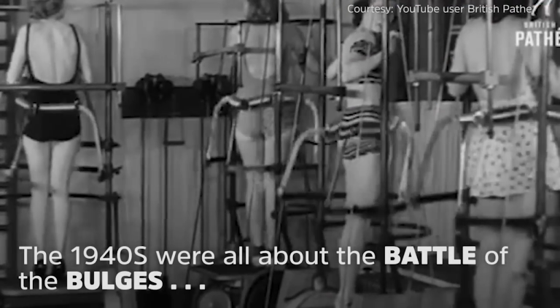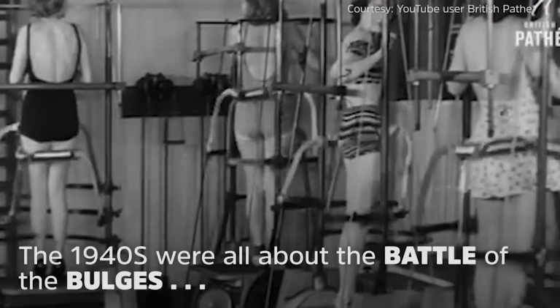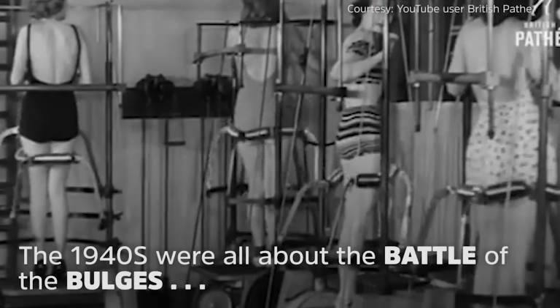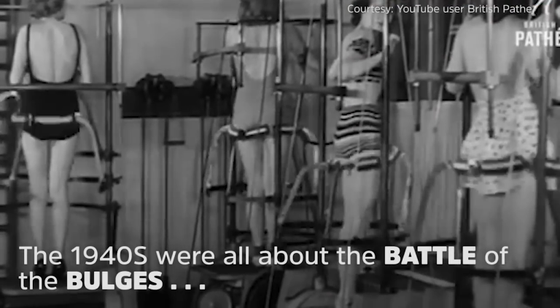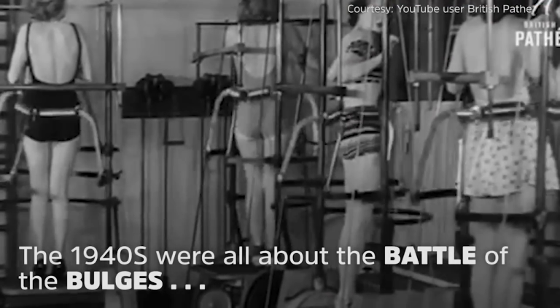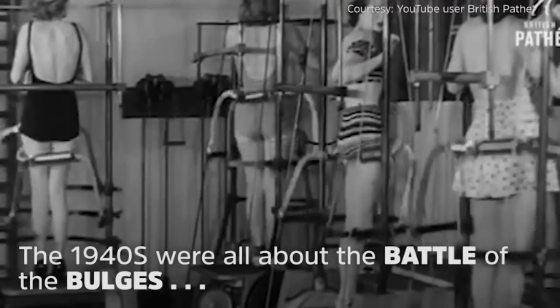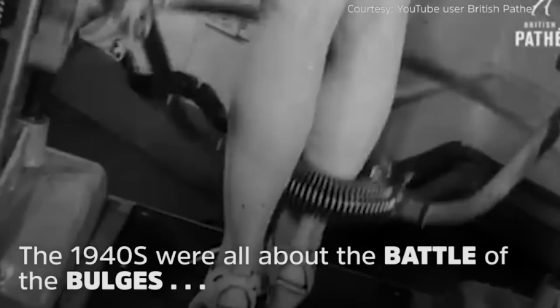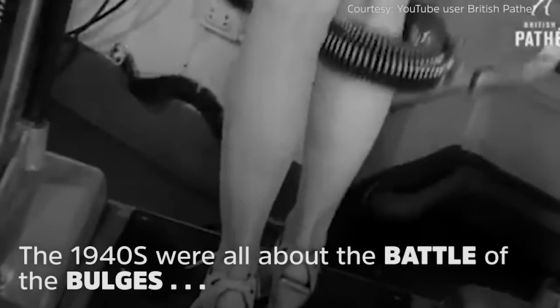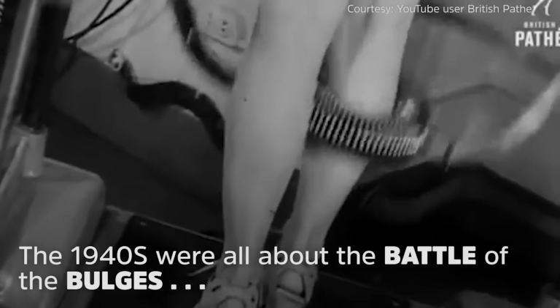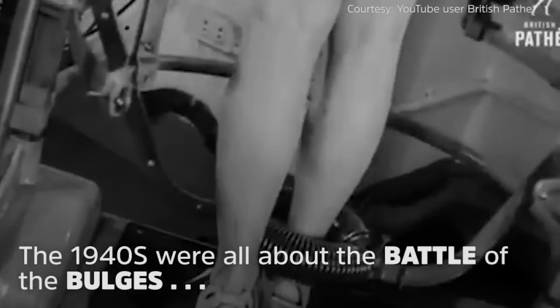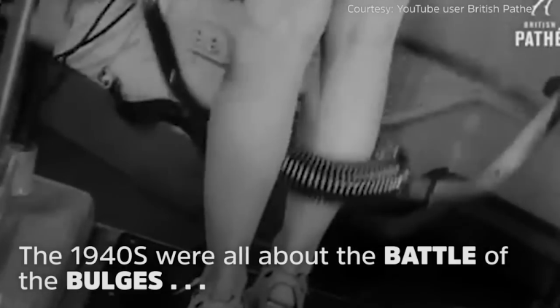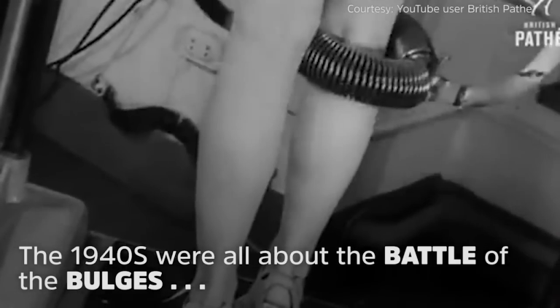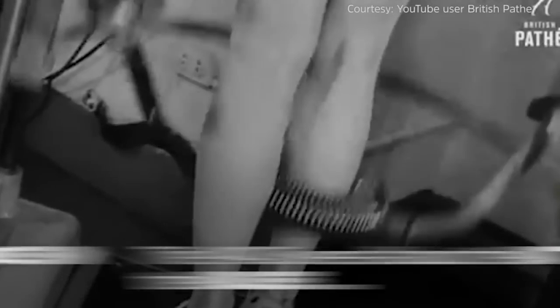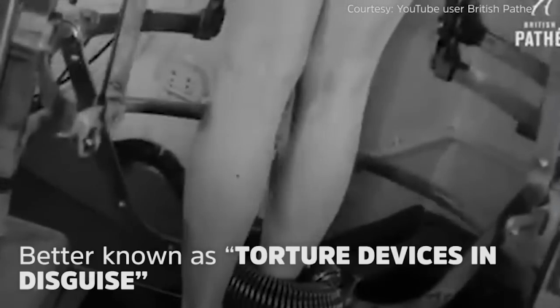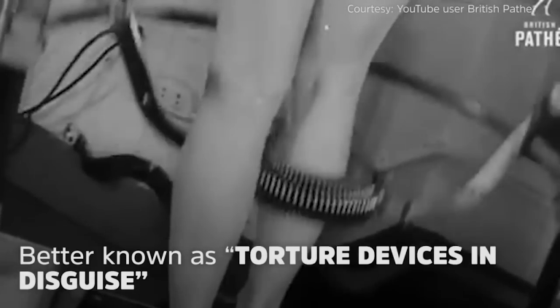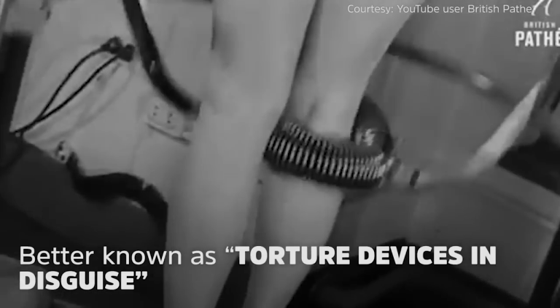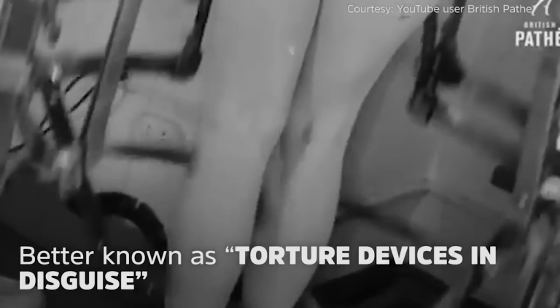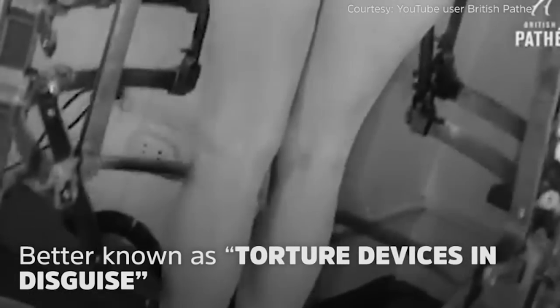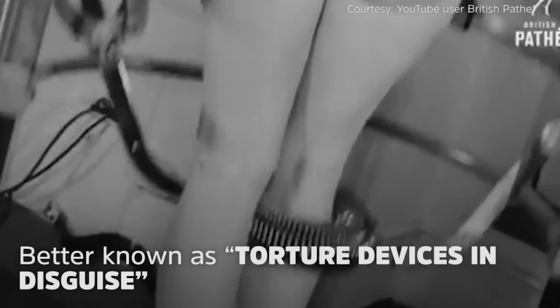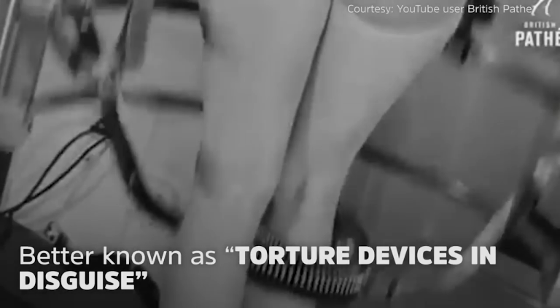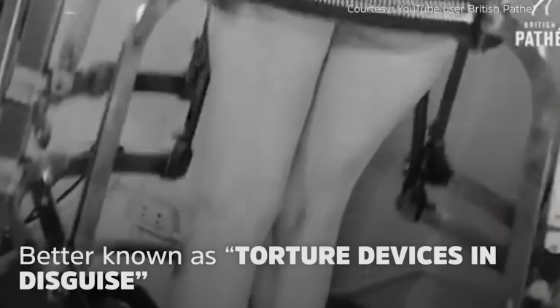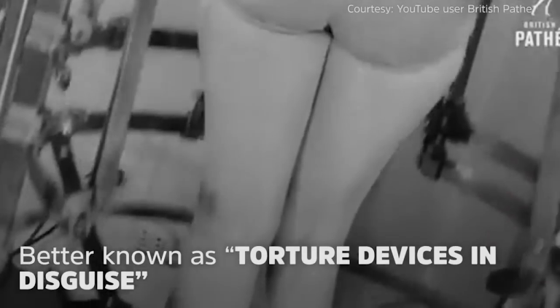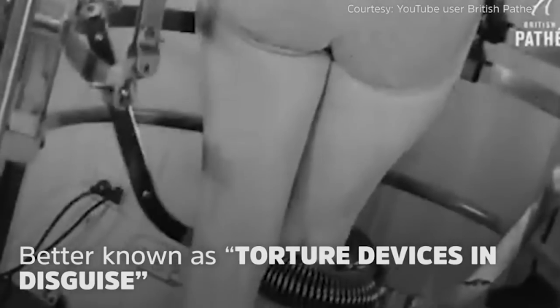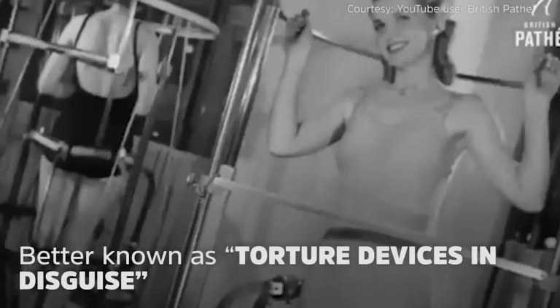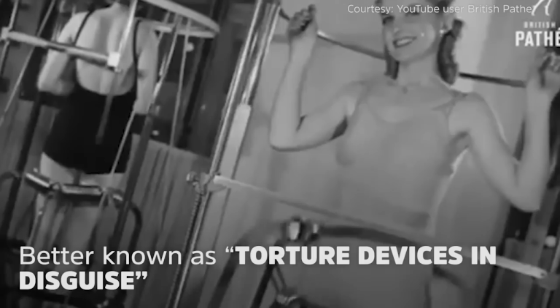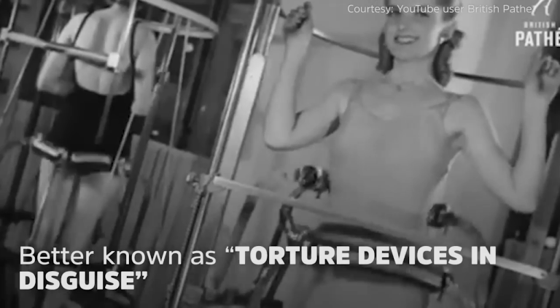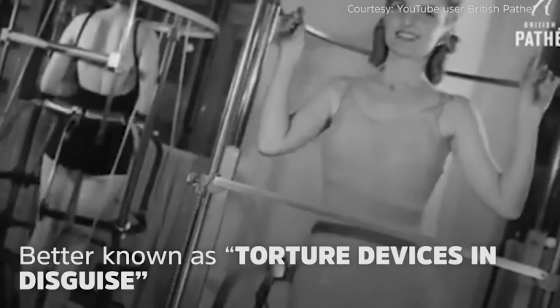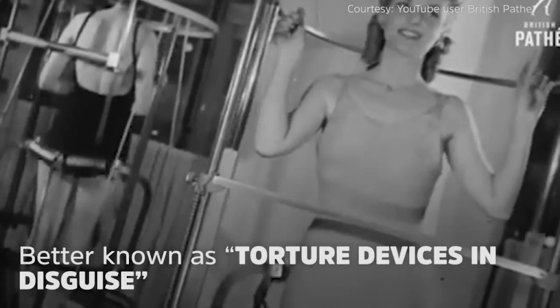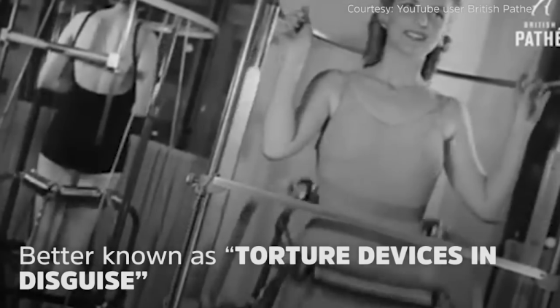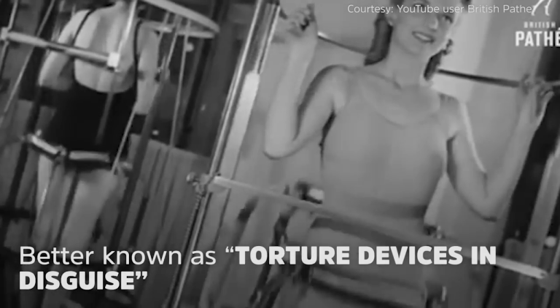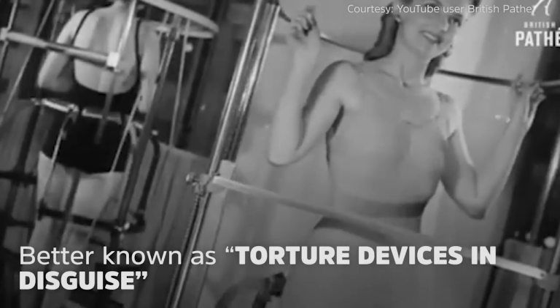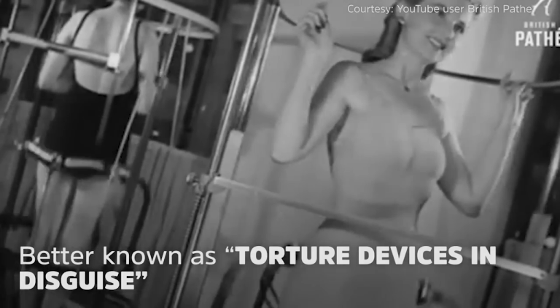Girls, it seems that after you've helped to win the war, you'll still have another battle on your hands and legs and things — the Battle of the Bulges.